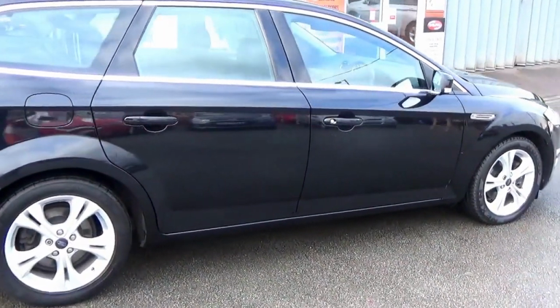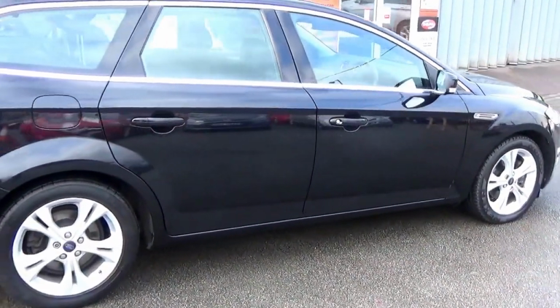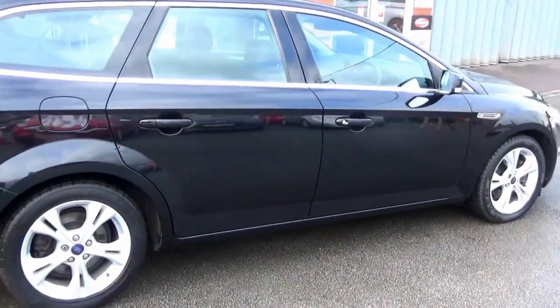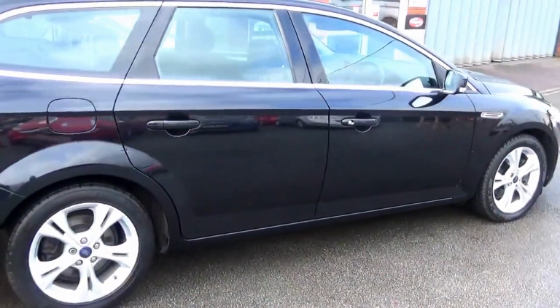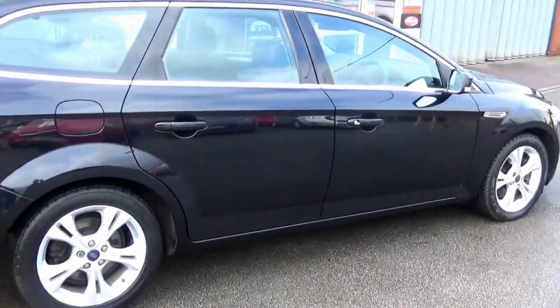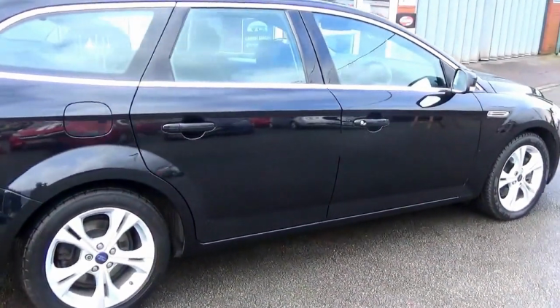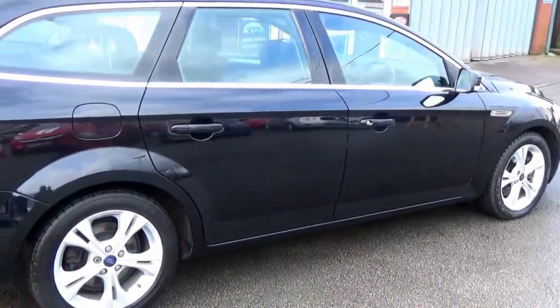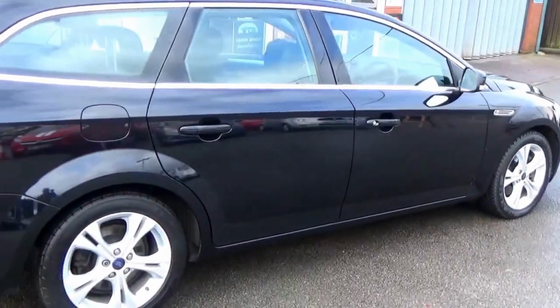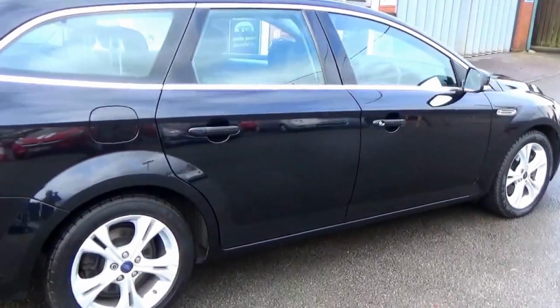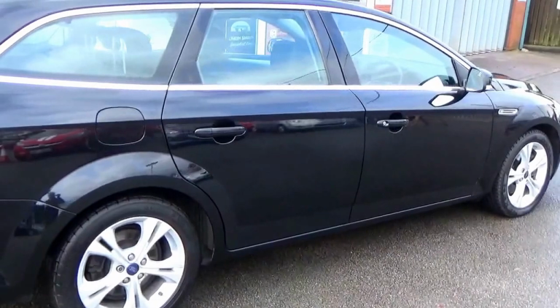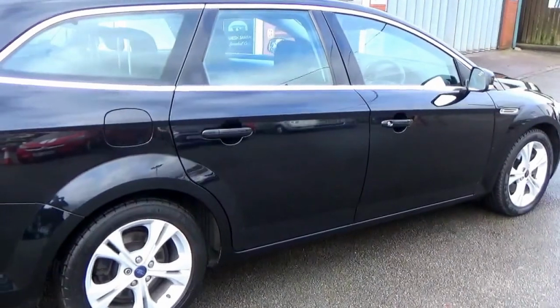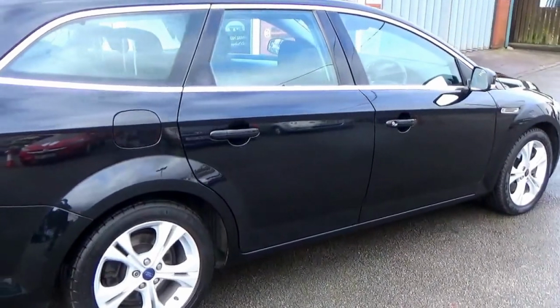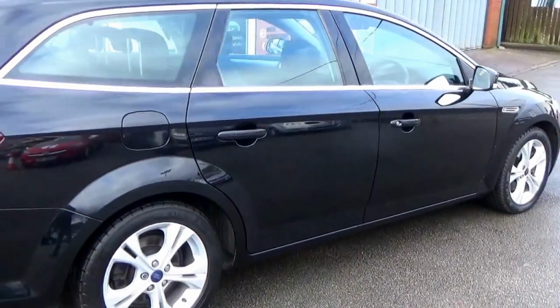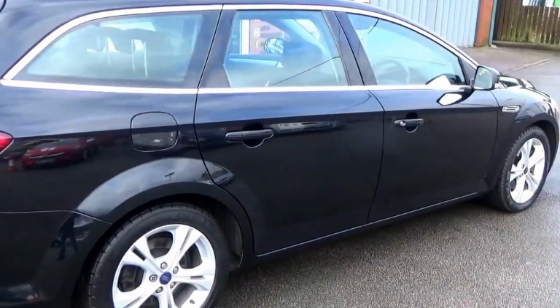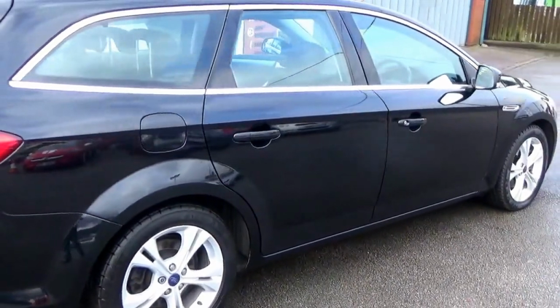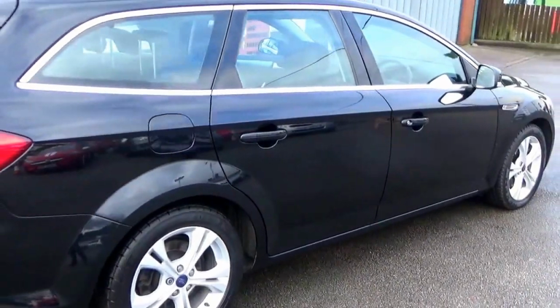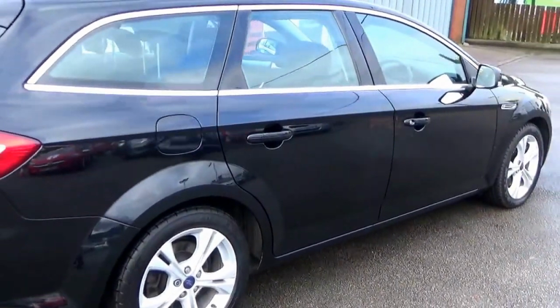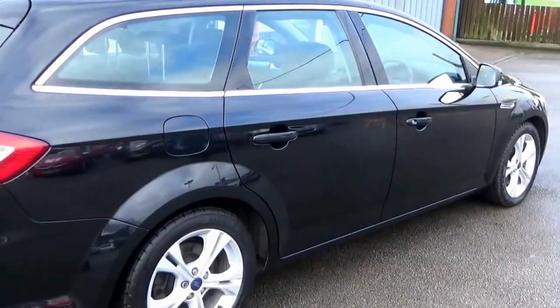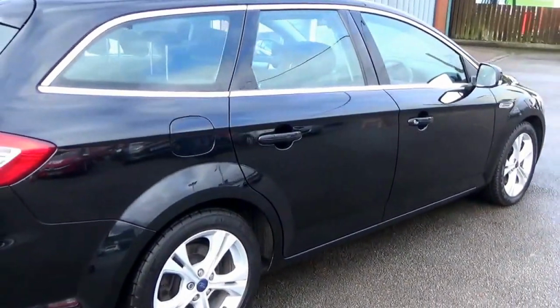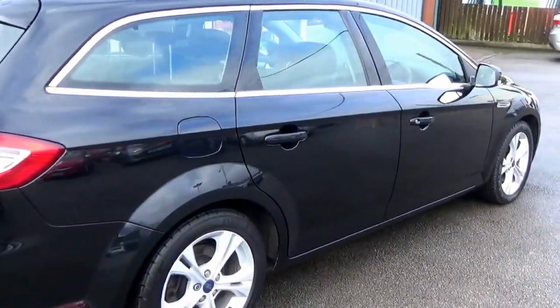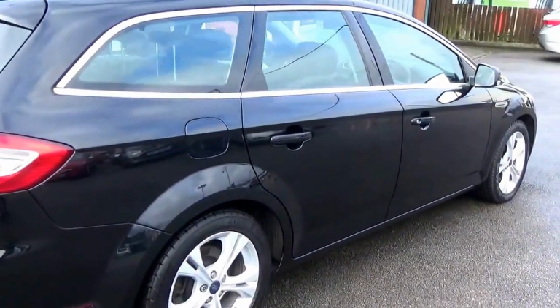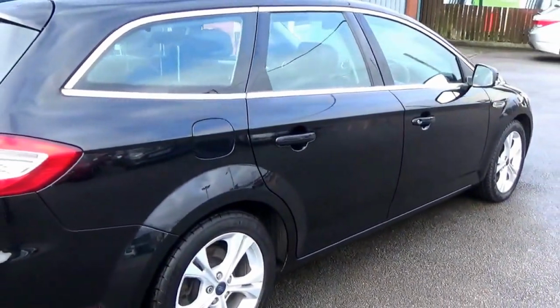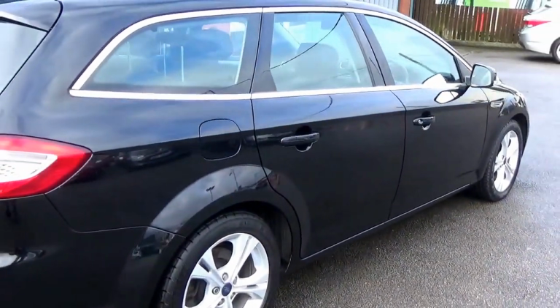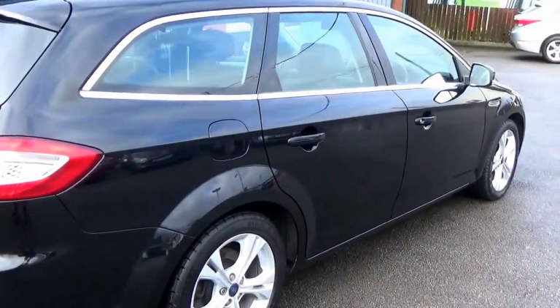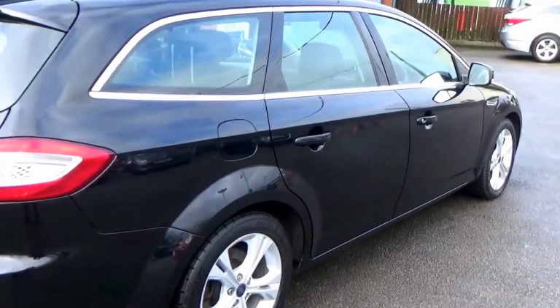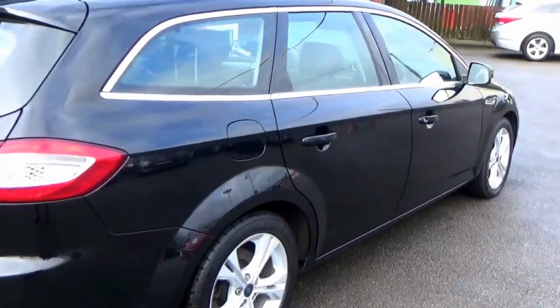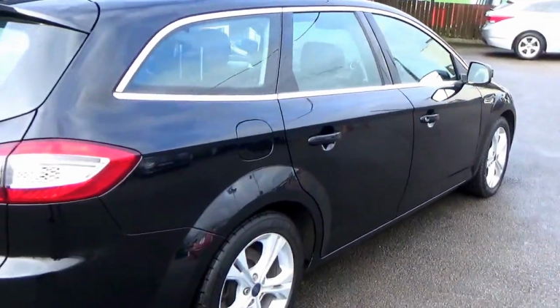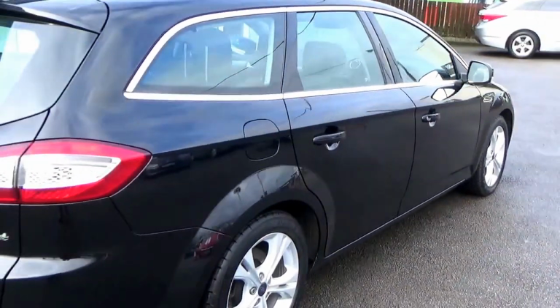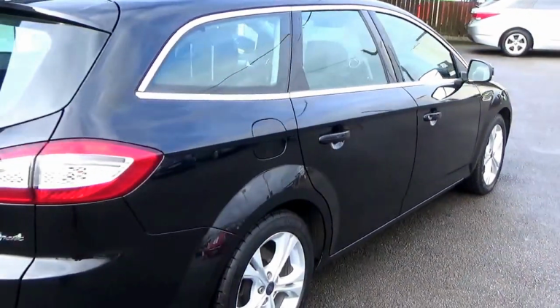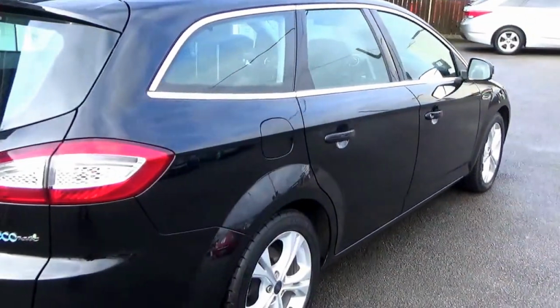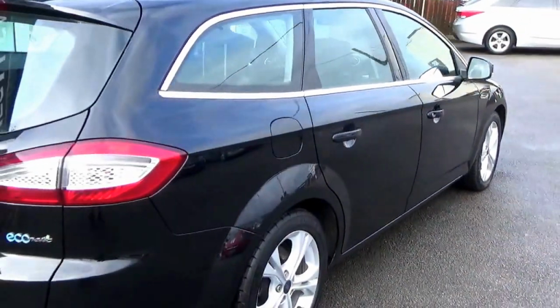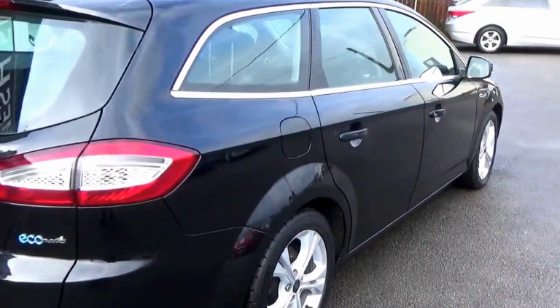A couple of great options this car's got. It's got front and rear parking sensors. It's also got the half leather and the Alcantara trim.